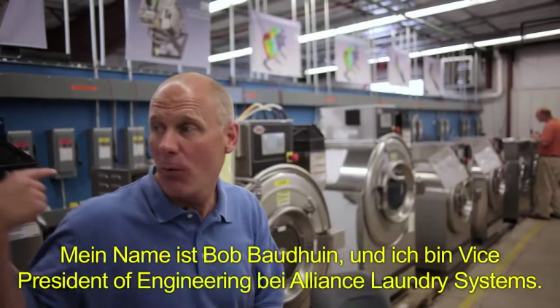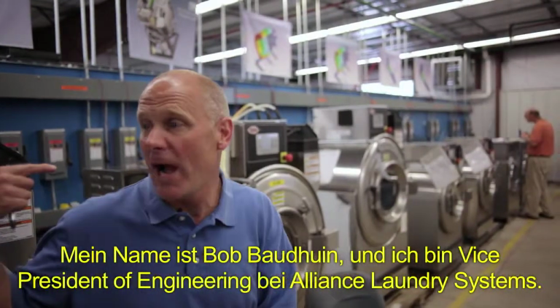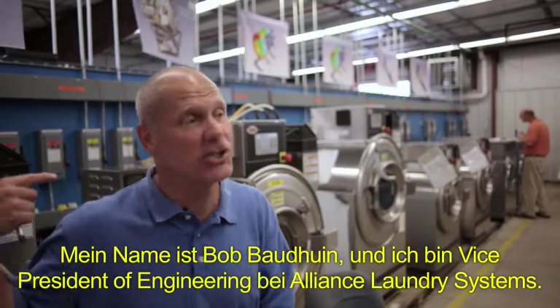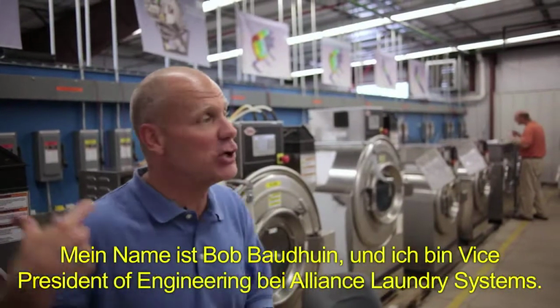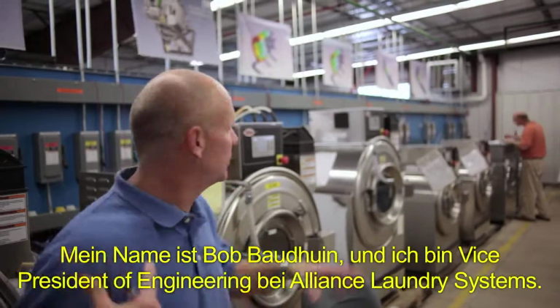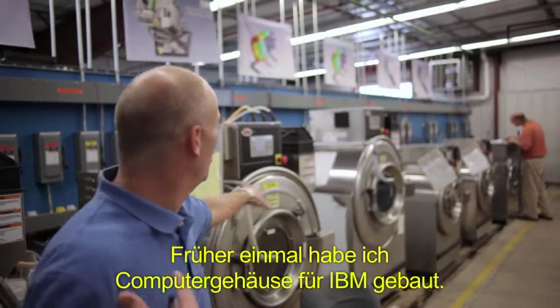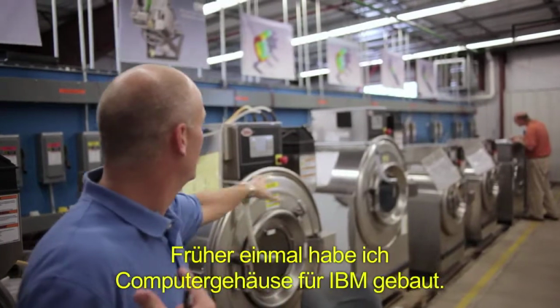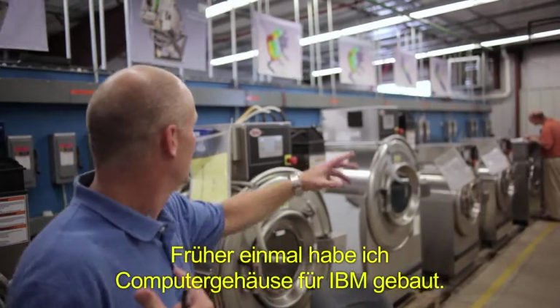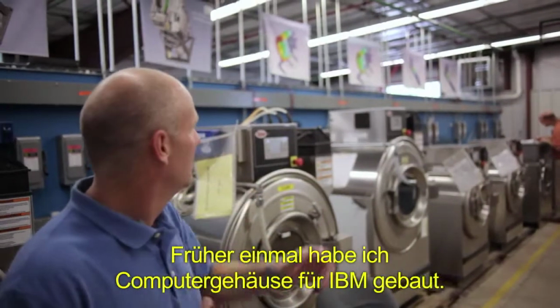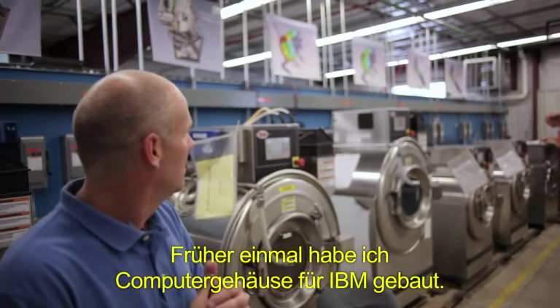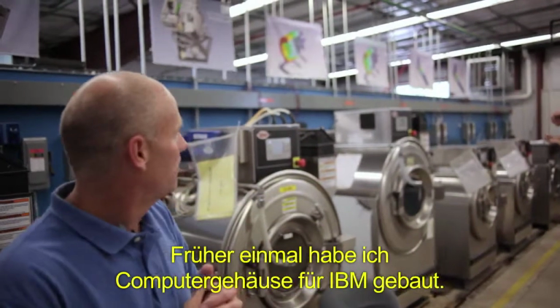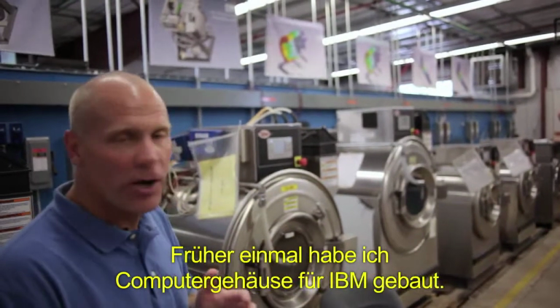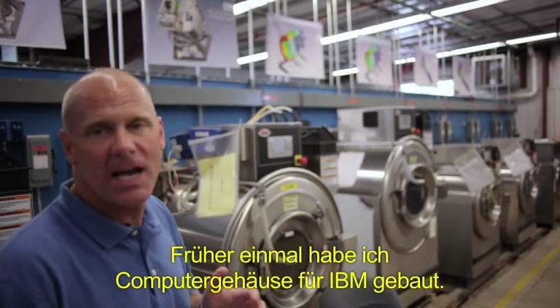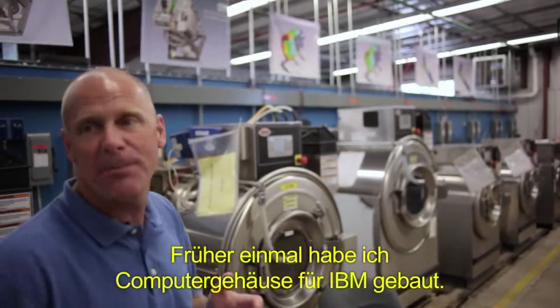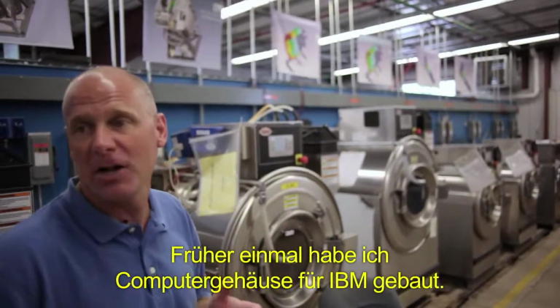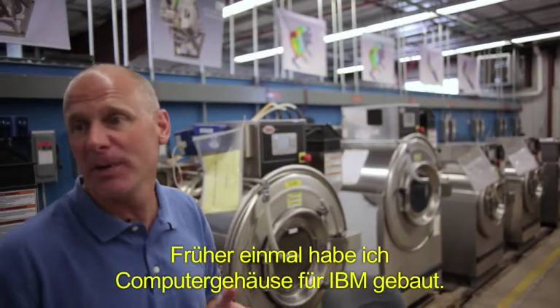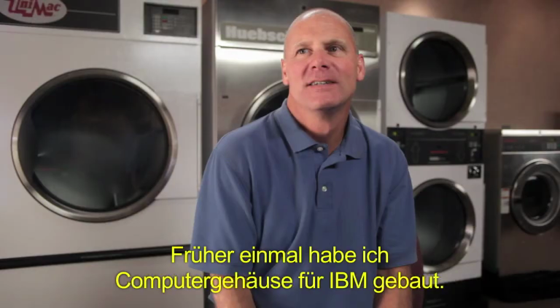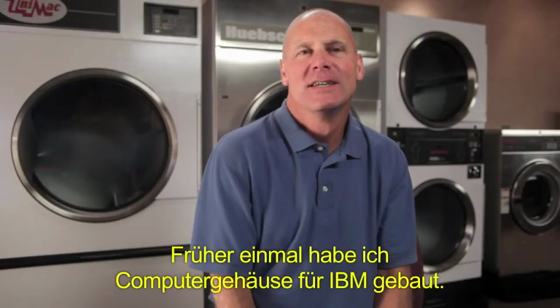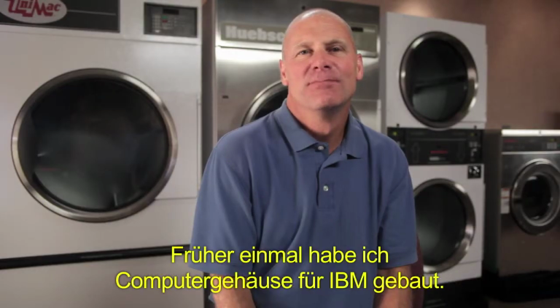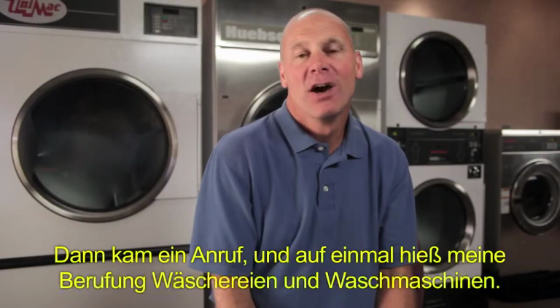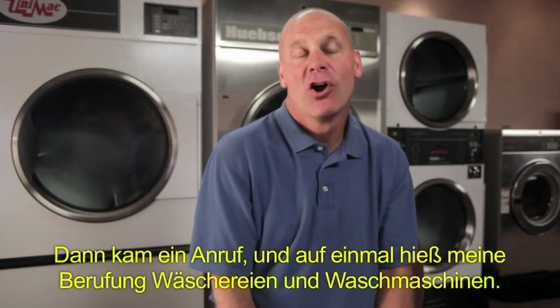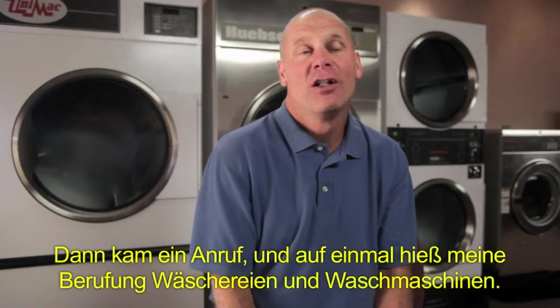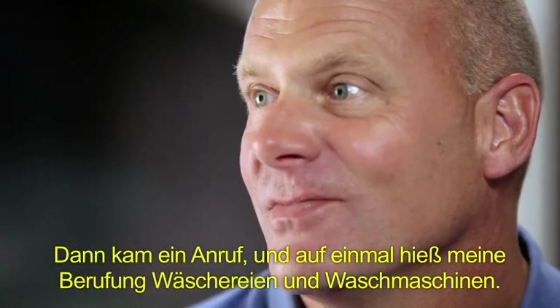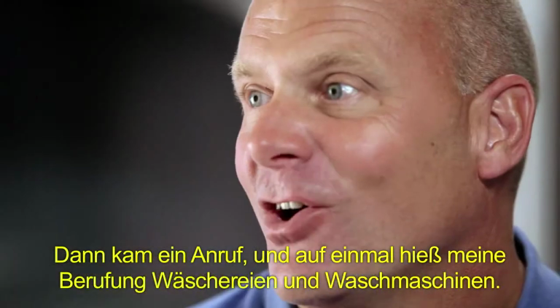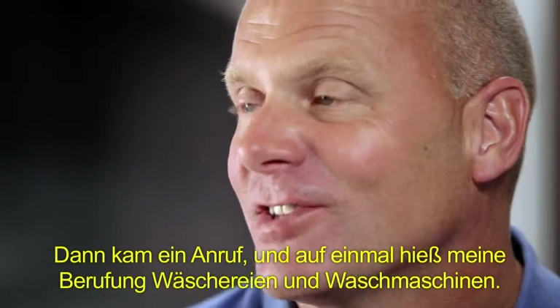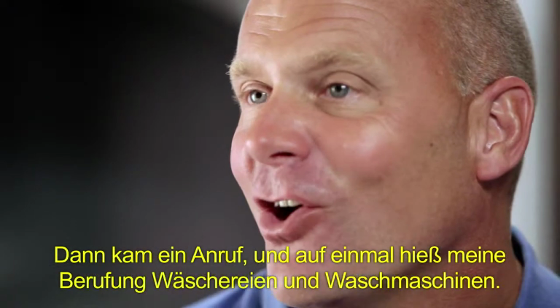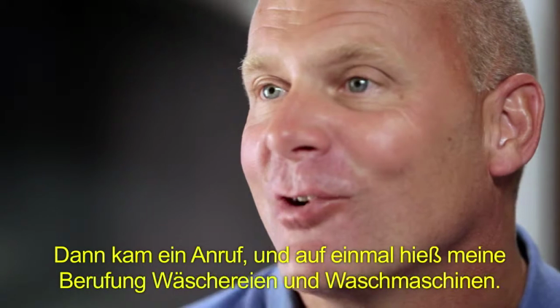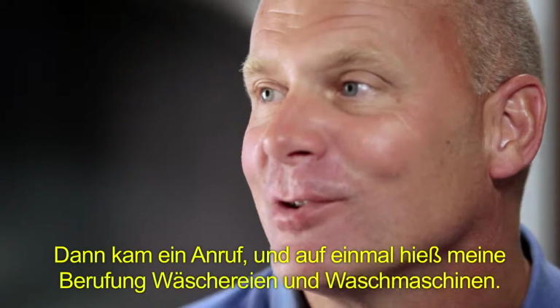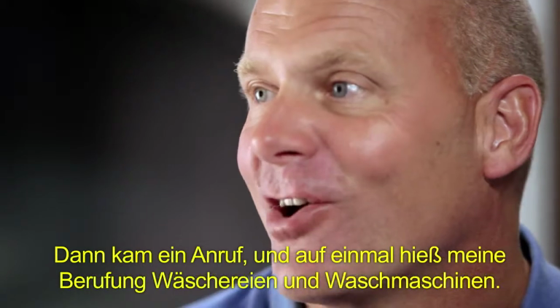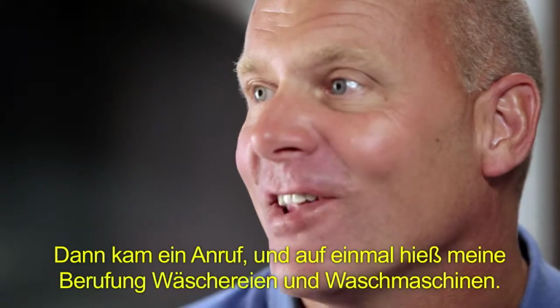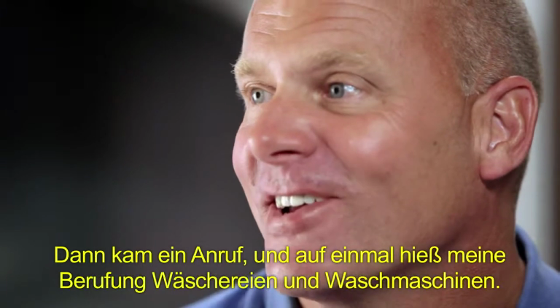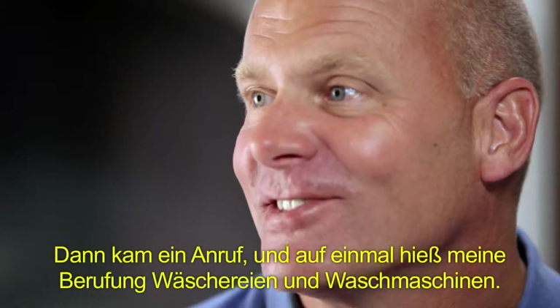I used to build computer chassis for IBM and companies like that. Got a call, and all of a sudden laundry was my calling, I guess.